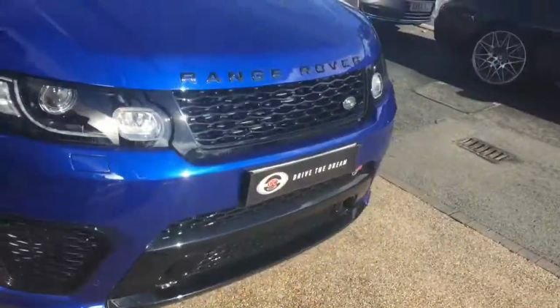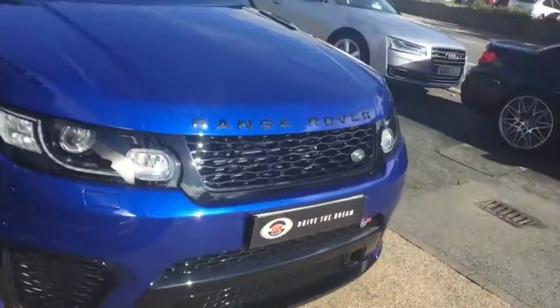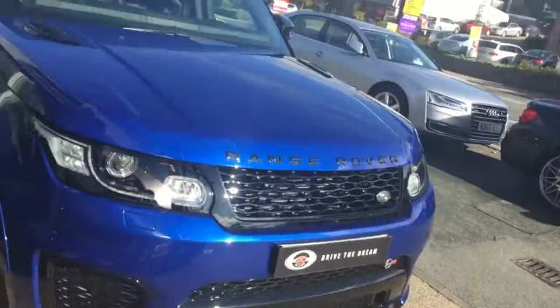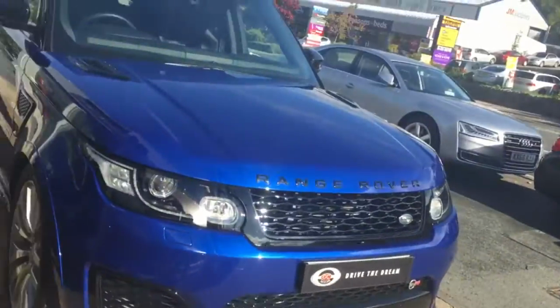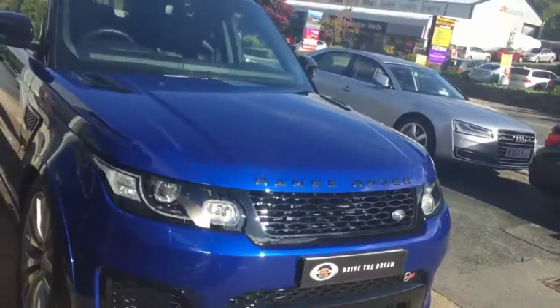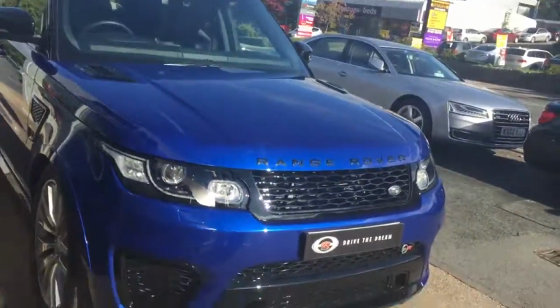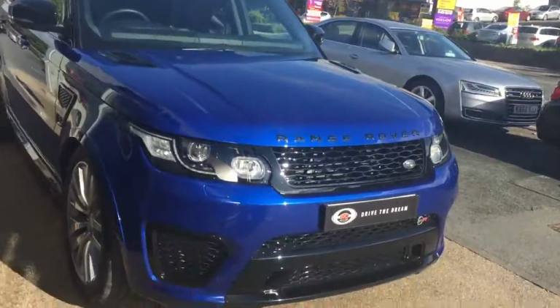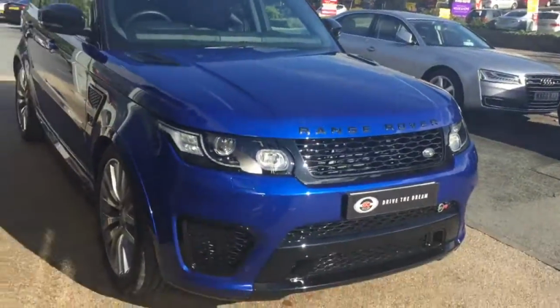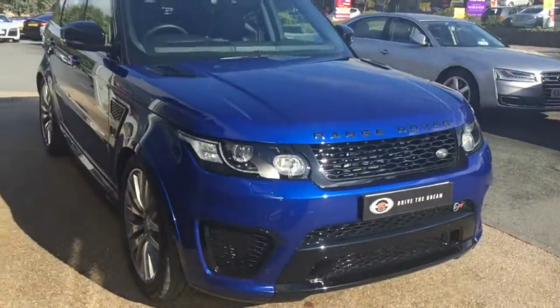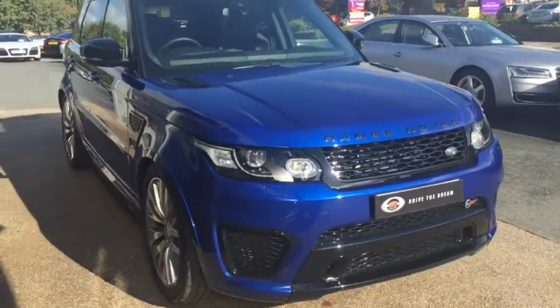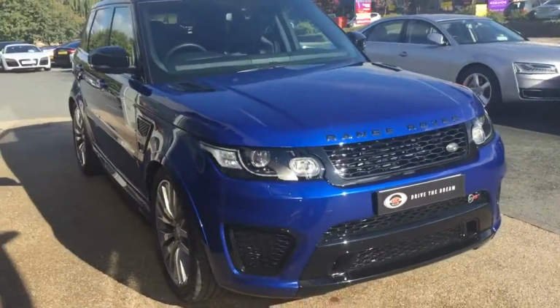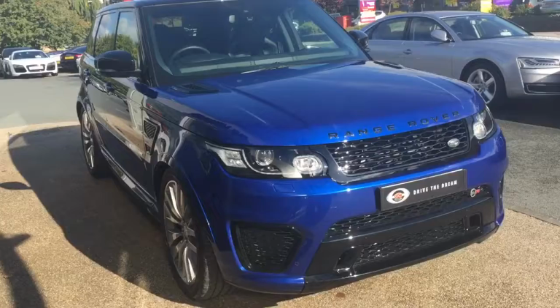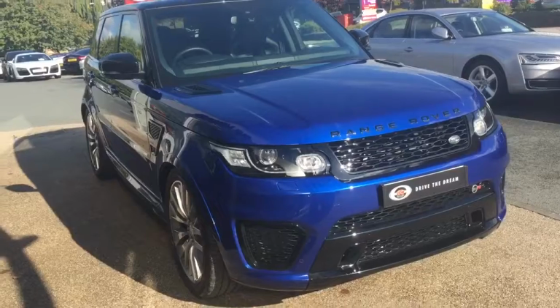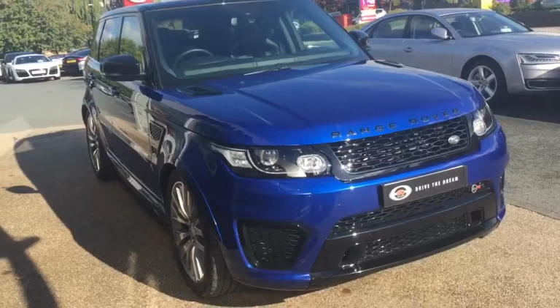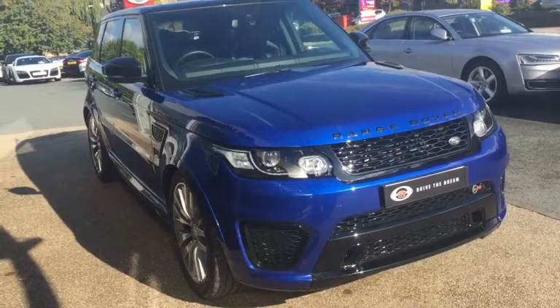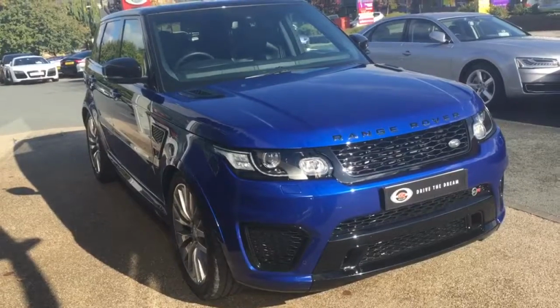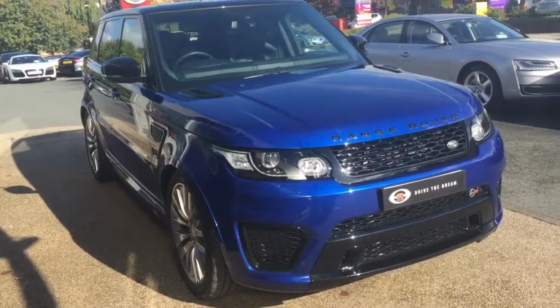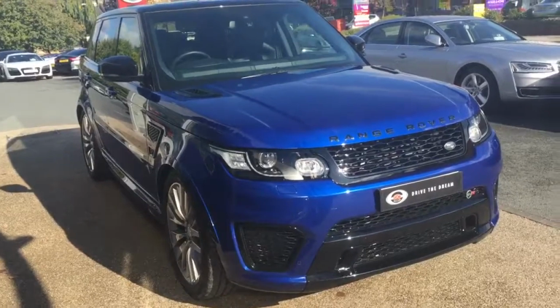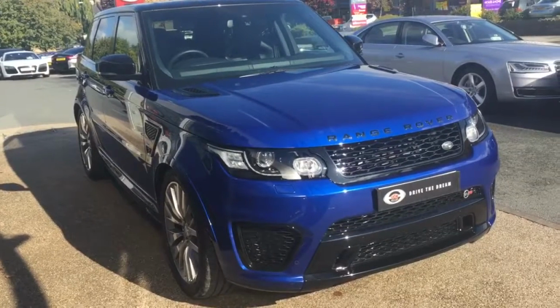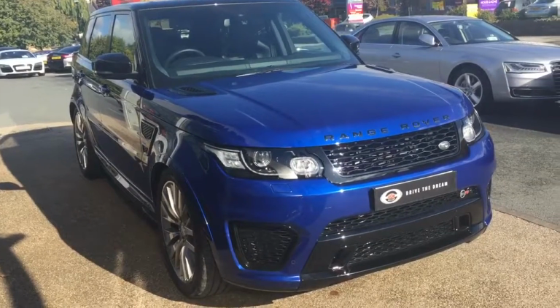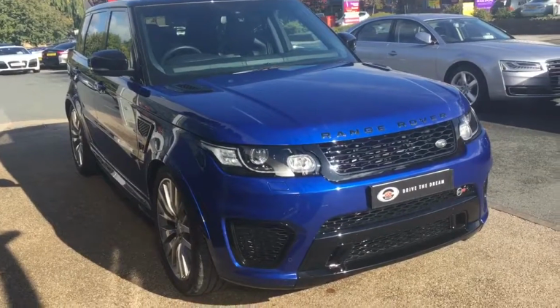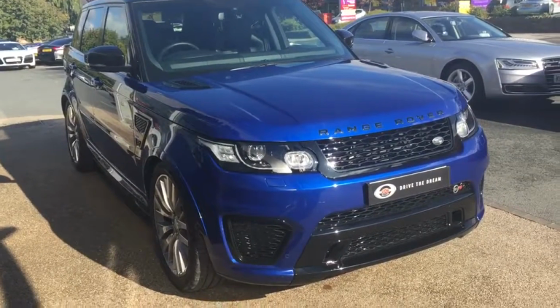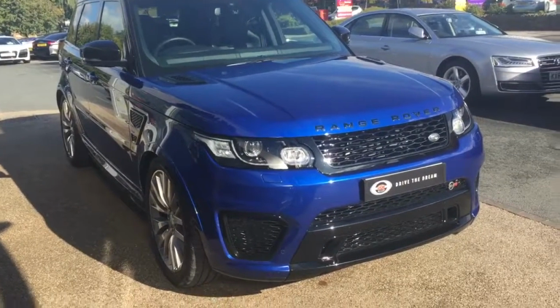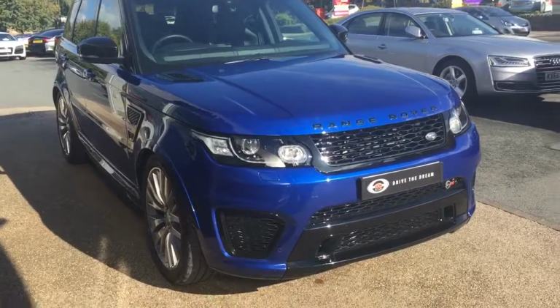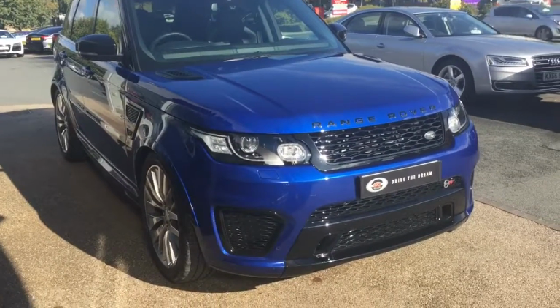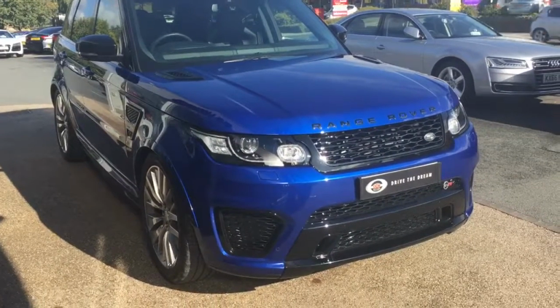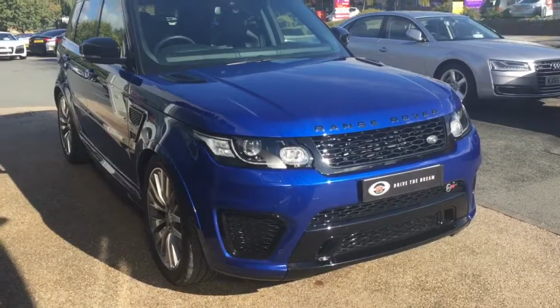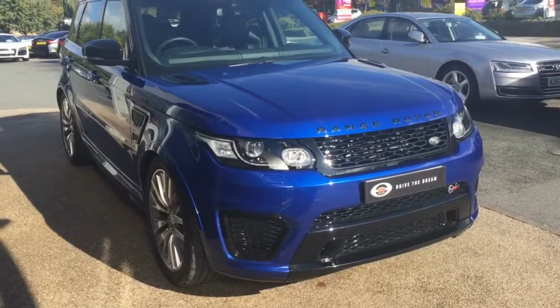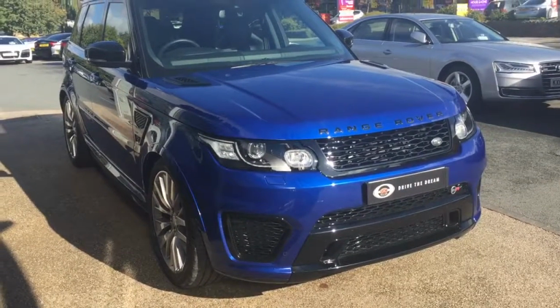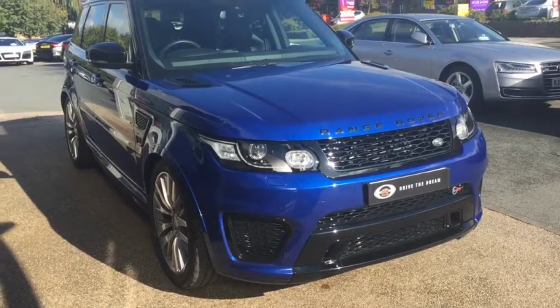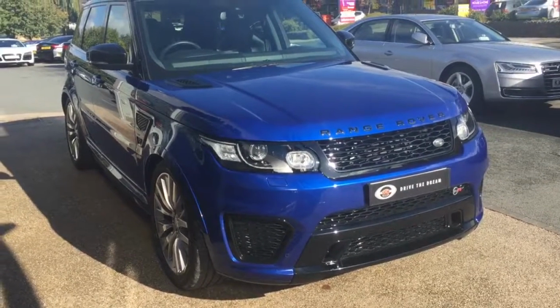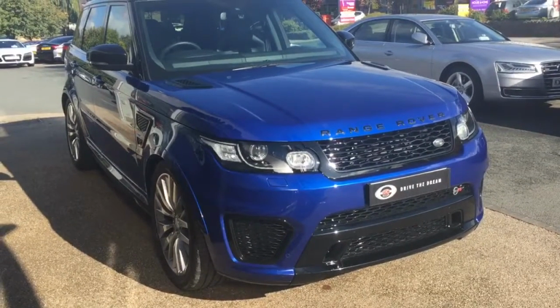And that is the Range Rover Sport SVR. Thank you very much for your inquiry.